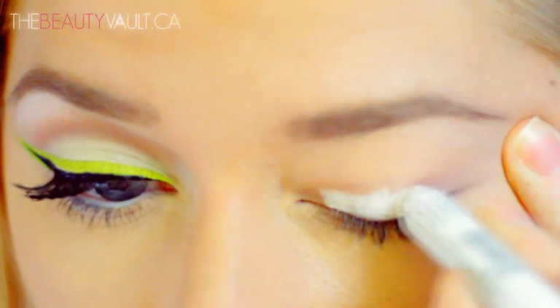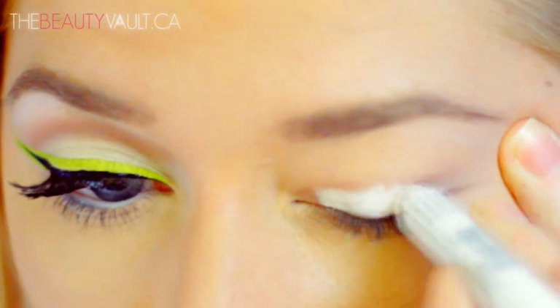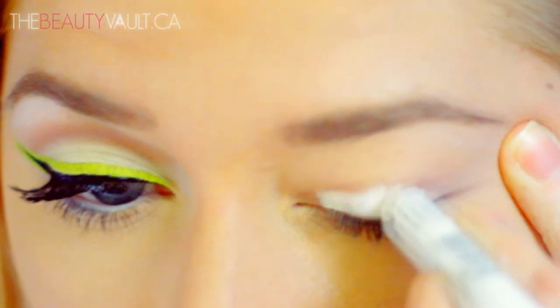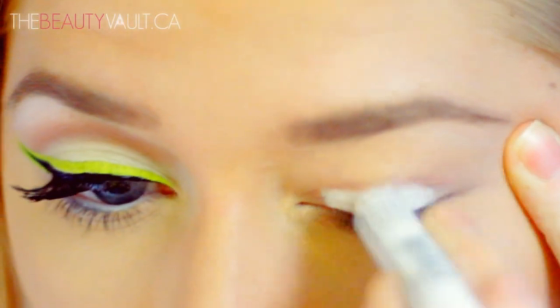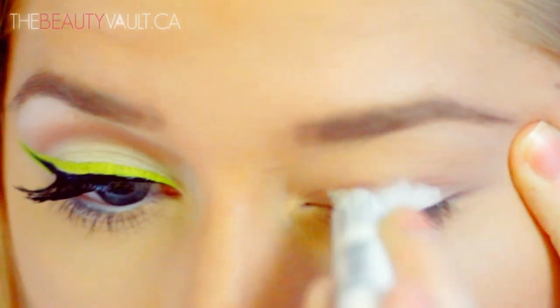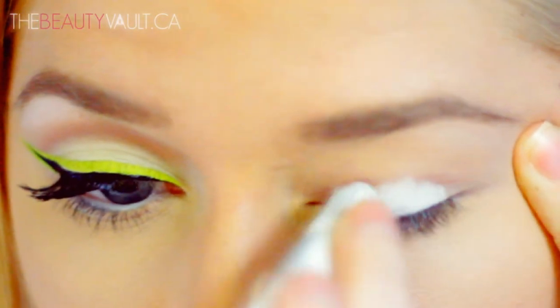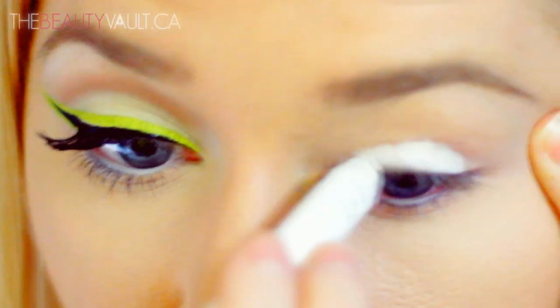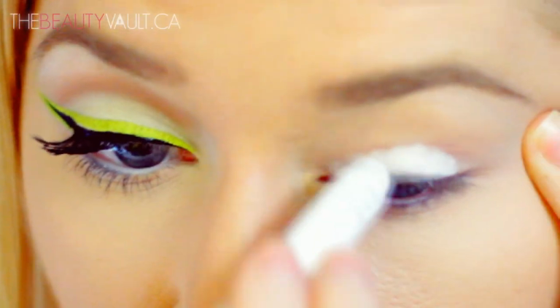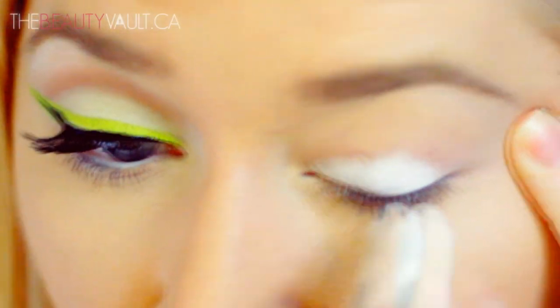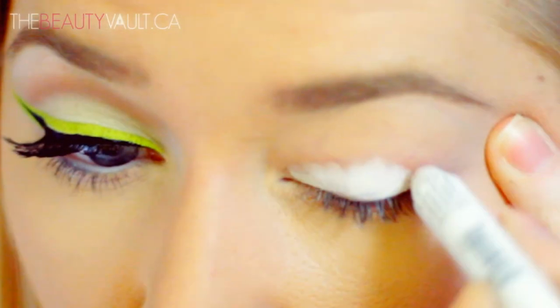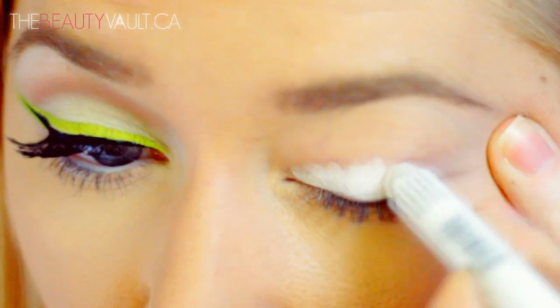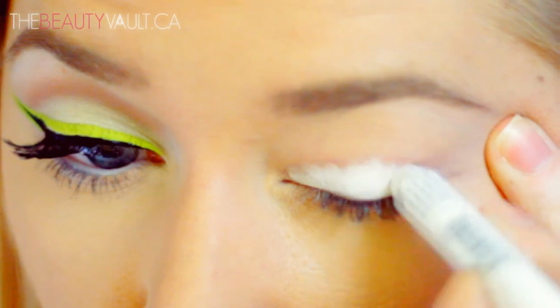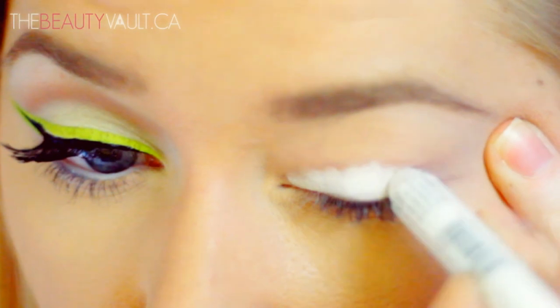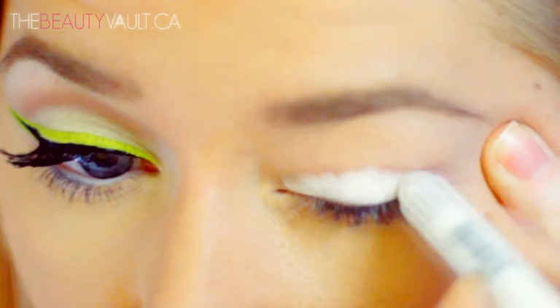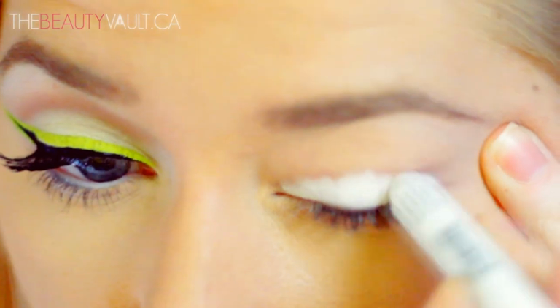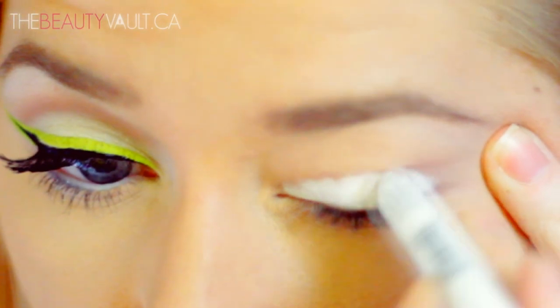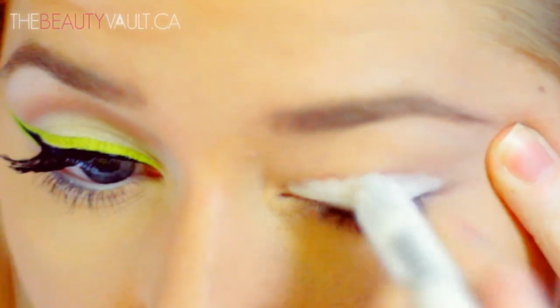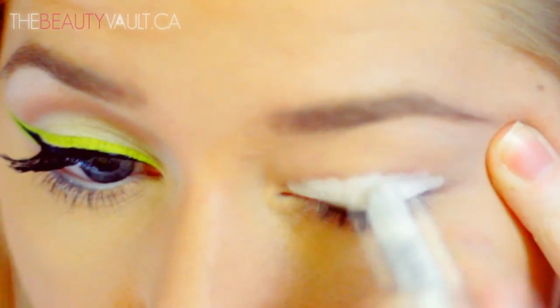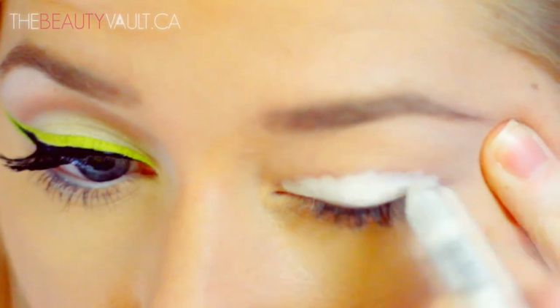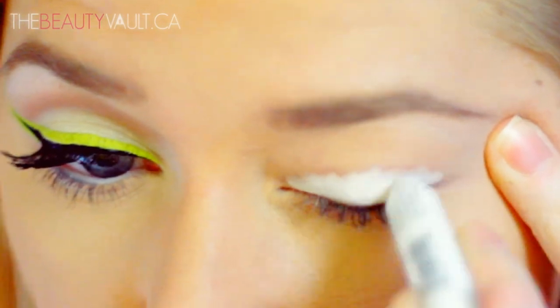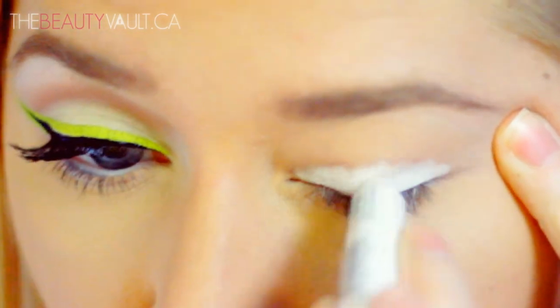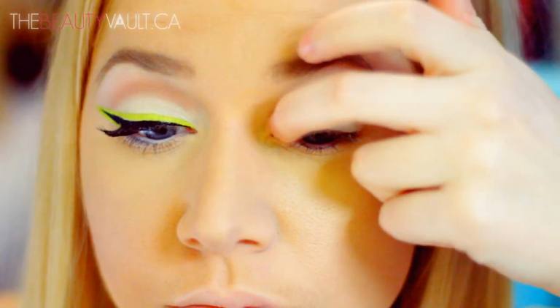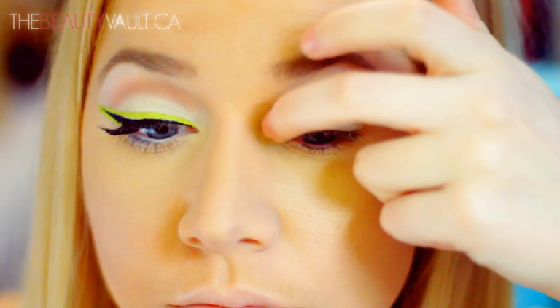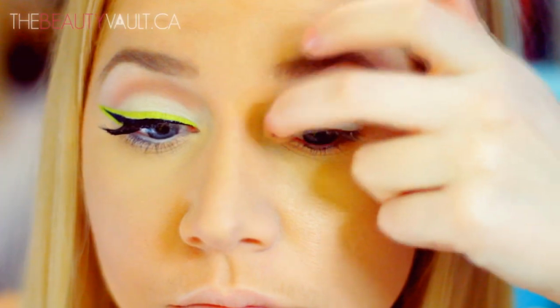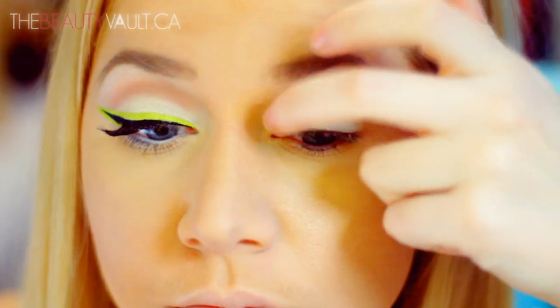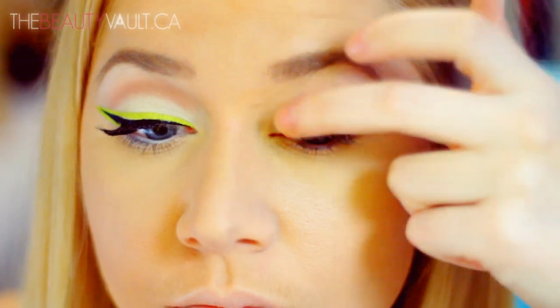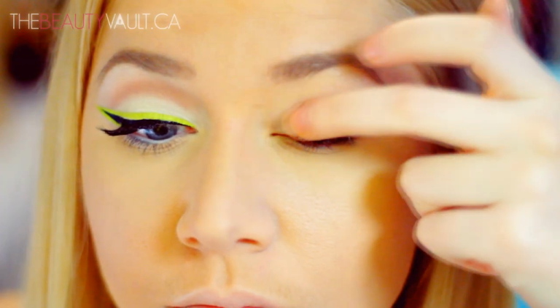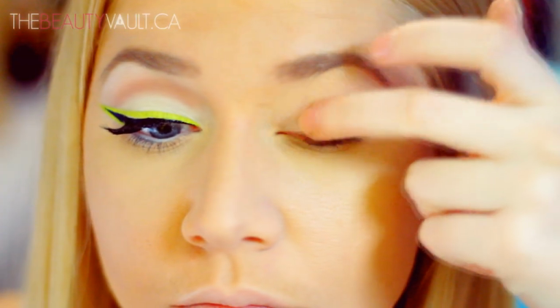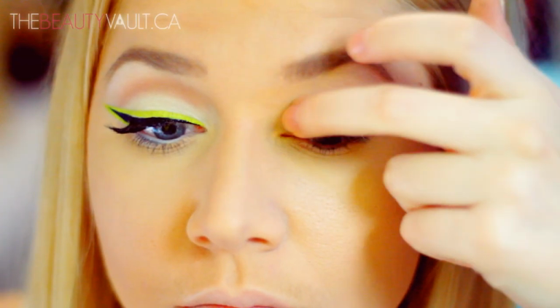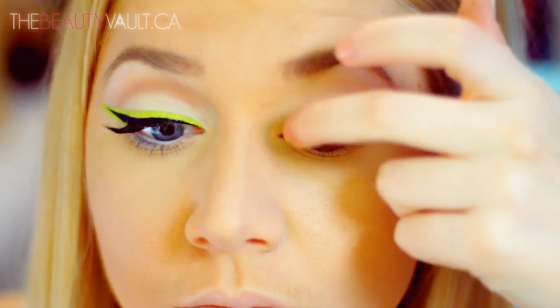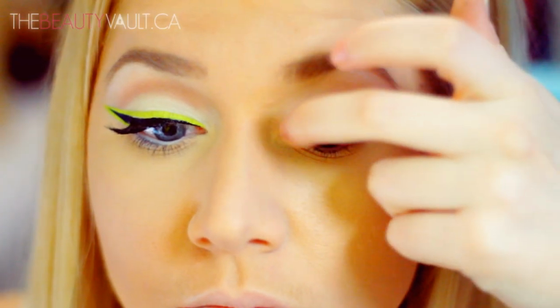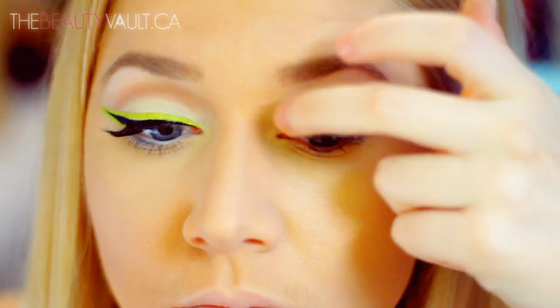So I started by priming my eyelid with the NYX Jumbo Eye Pencil in Milk, and I'm blending it out with my finger right up to my crease.